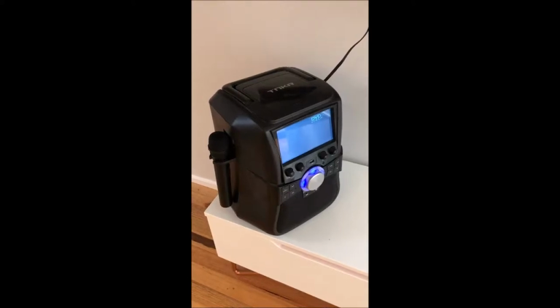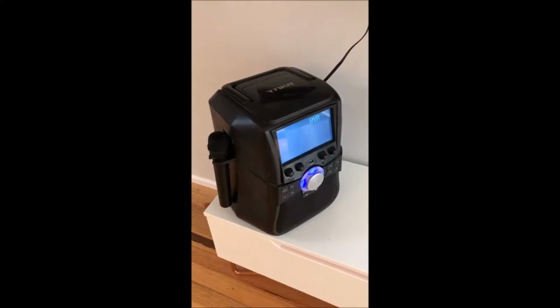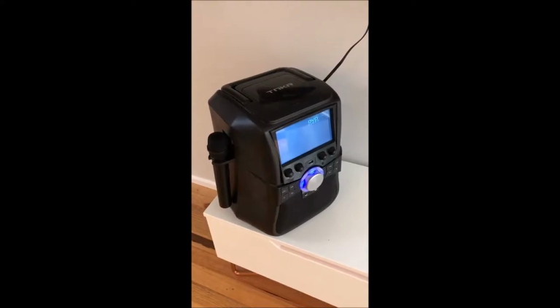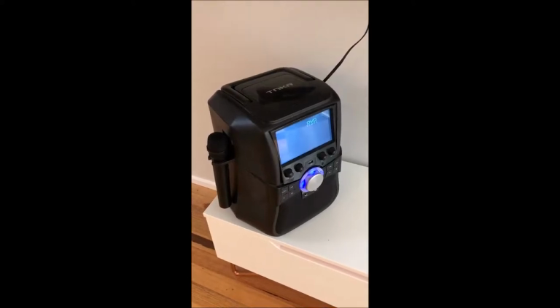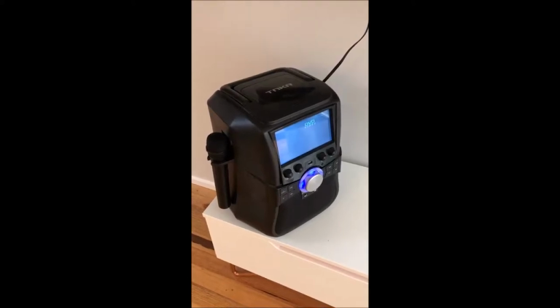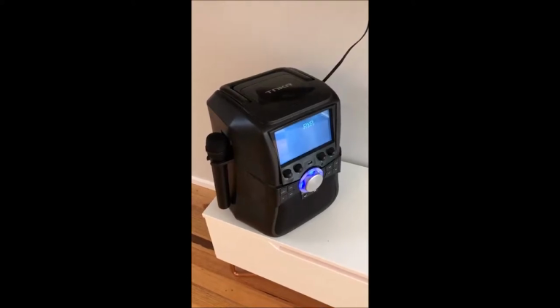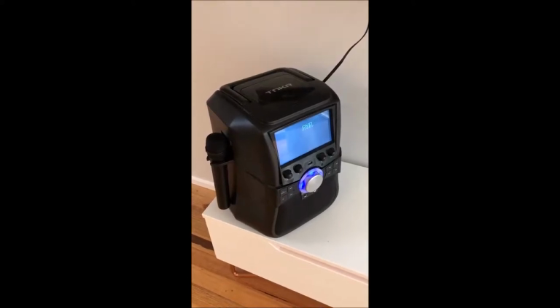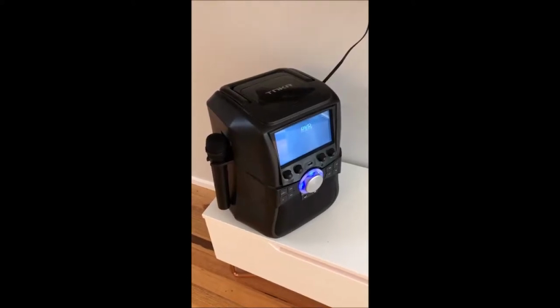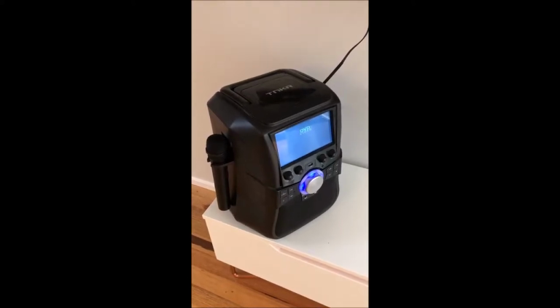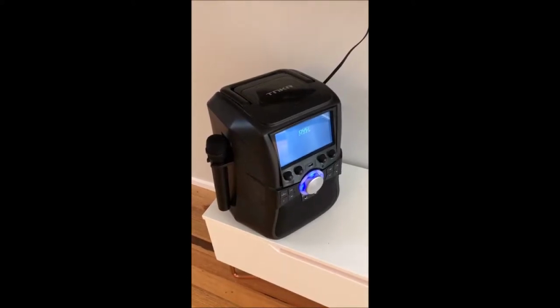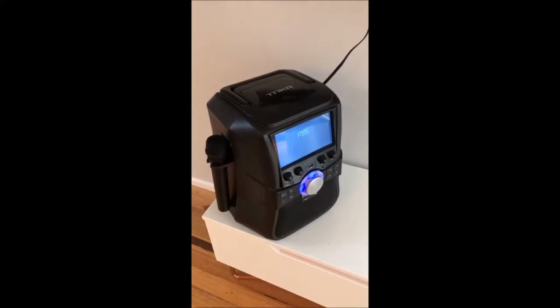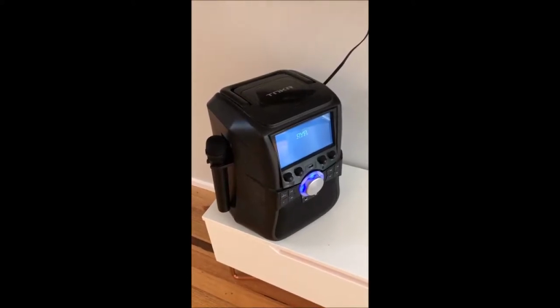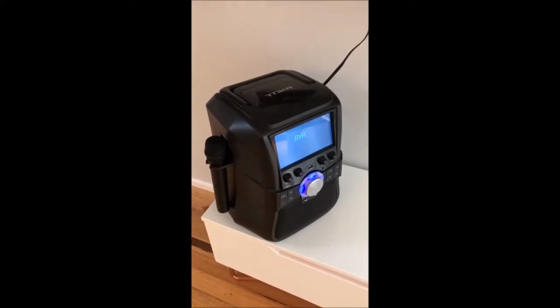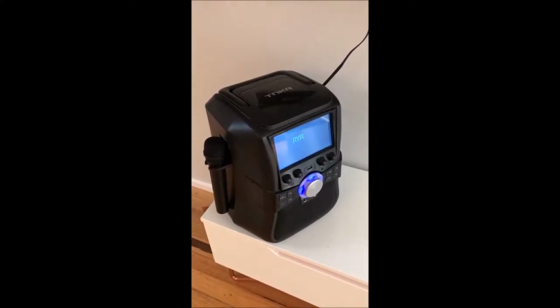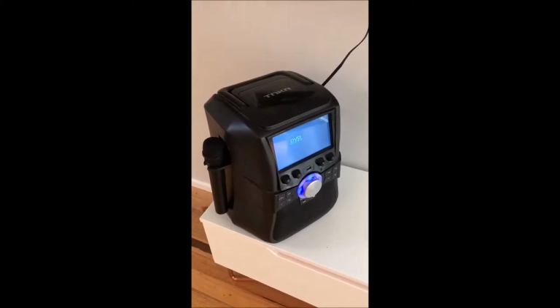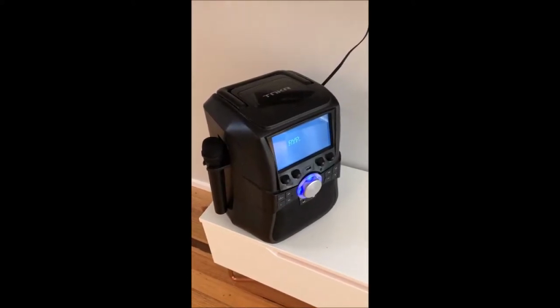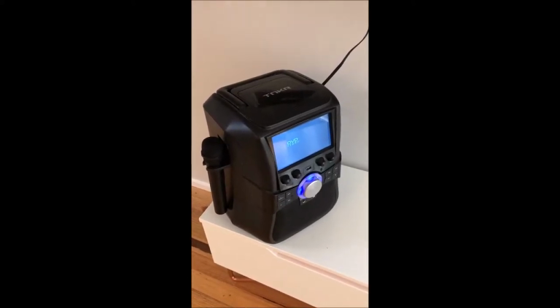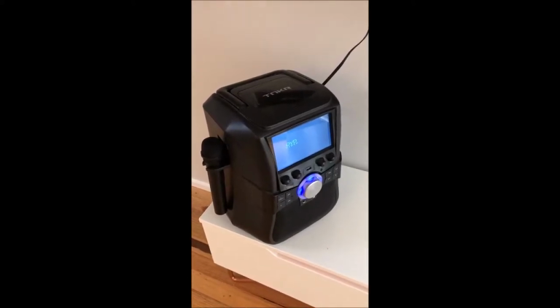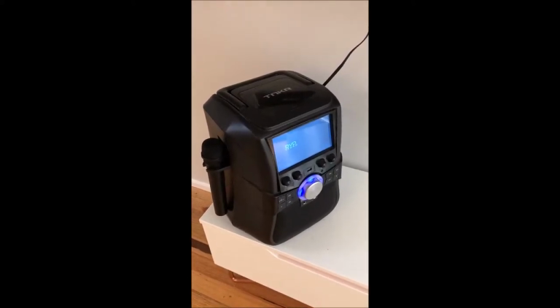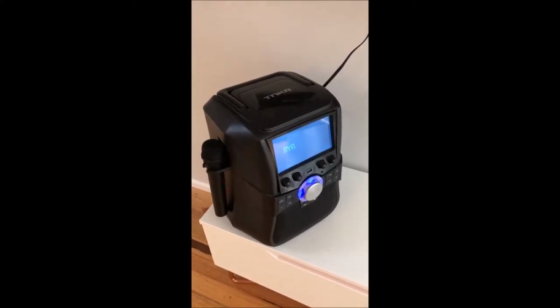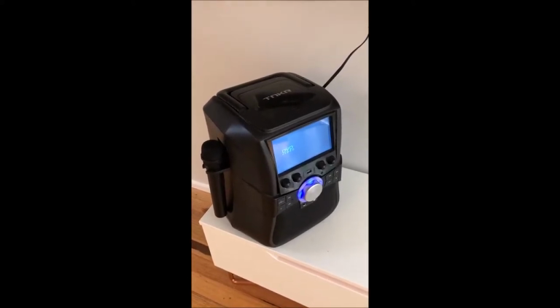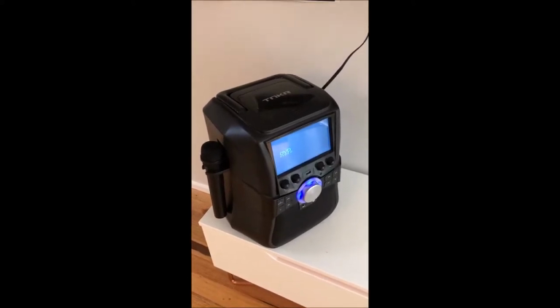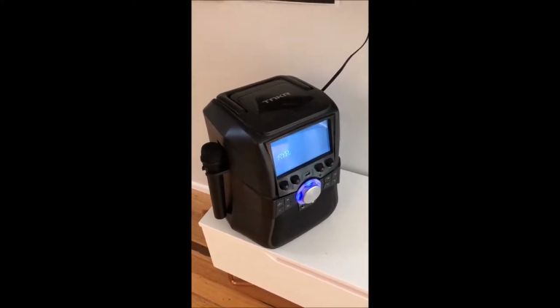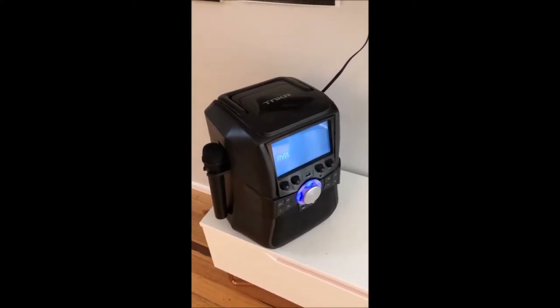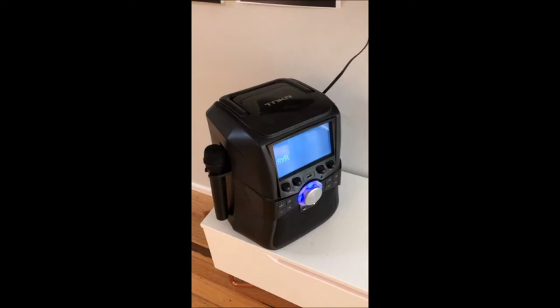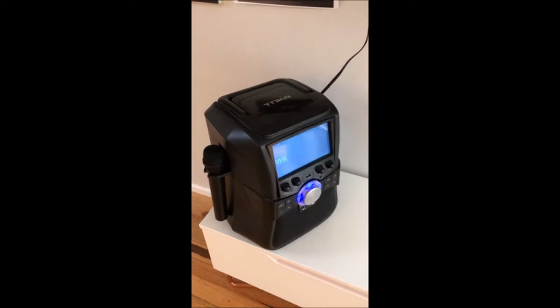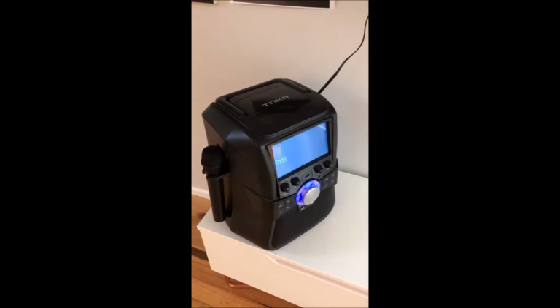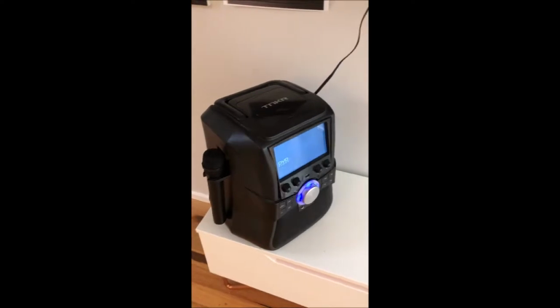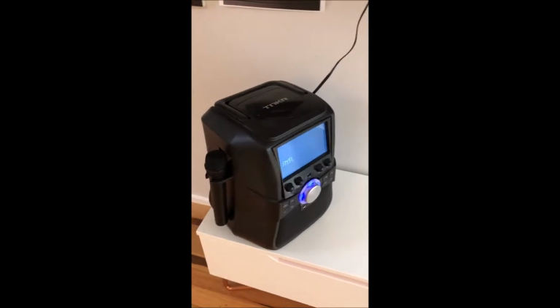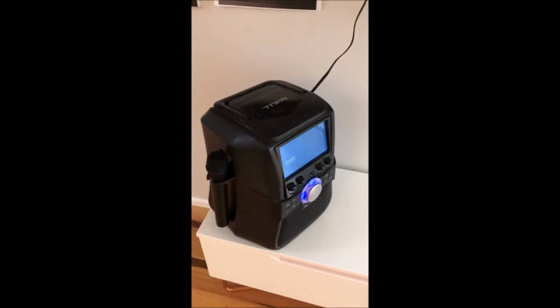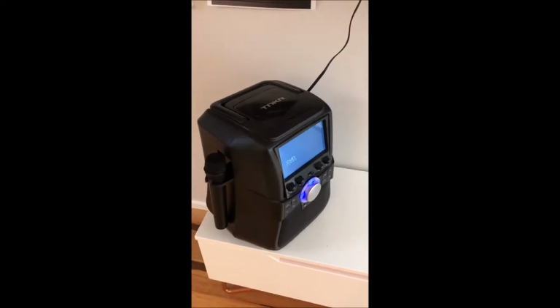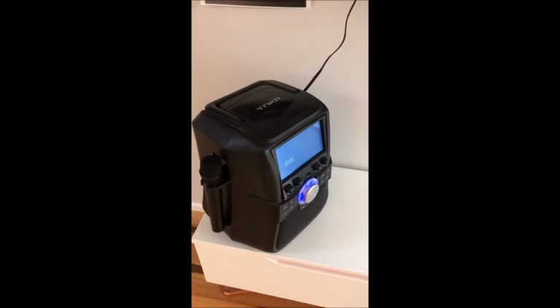This is just a quick video on how to connect your karaoke machine to your TV or sound system.